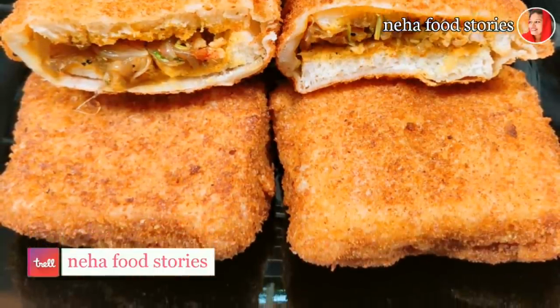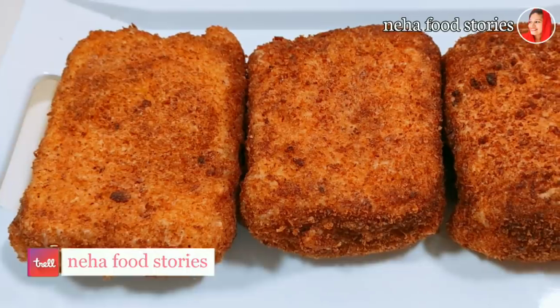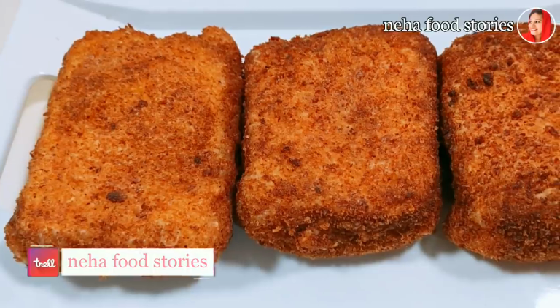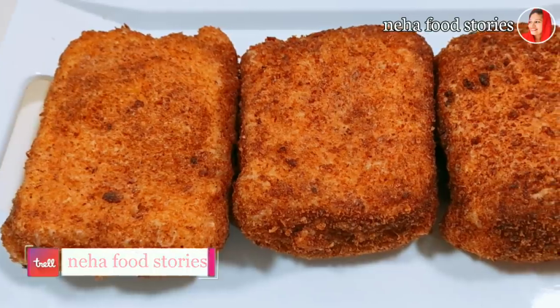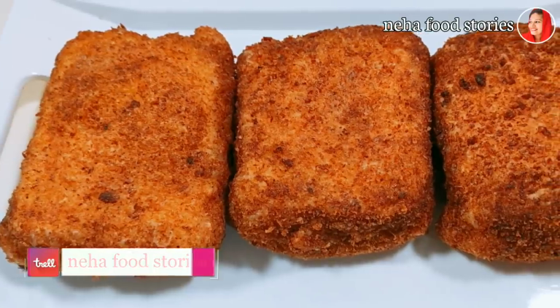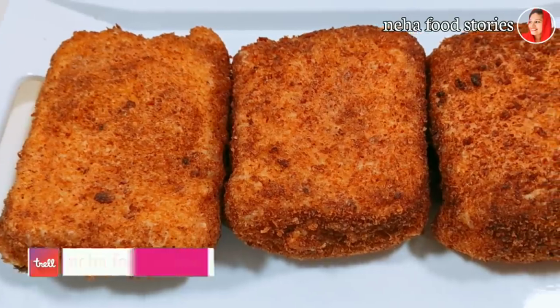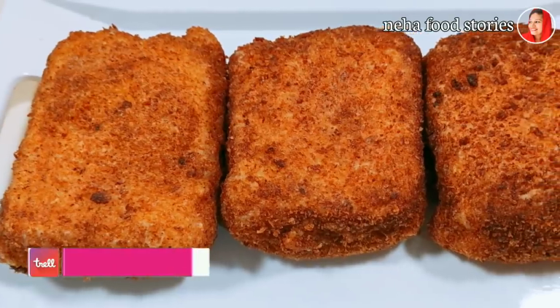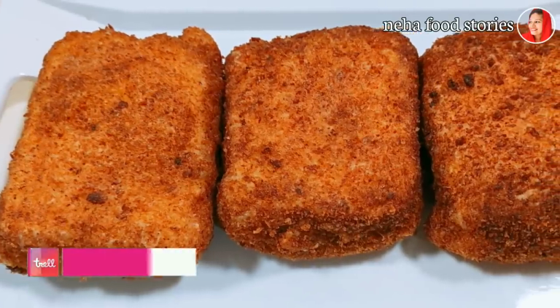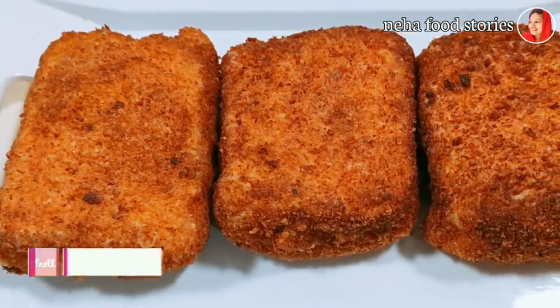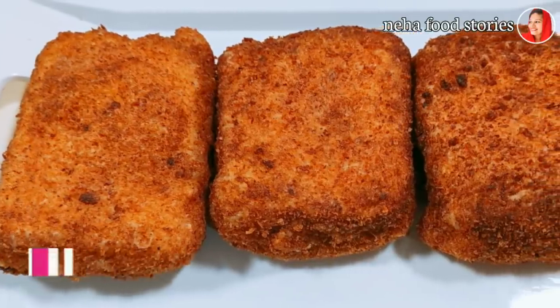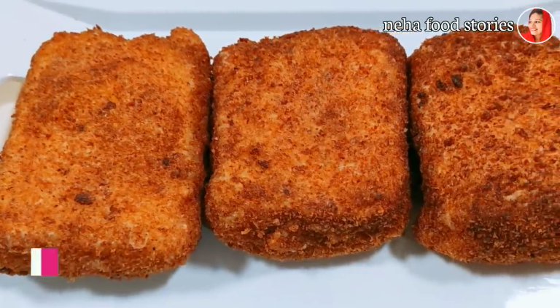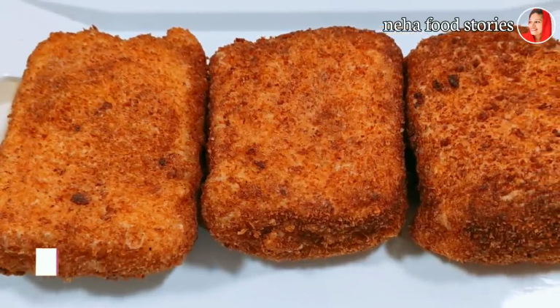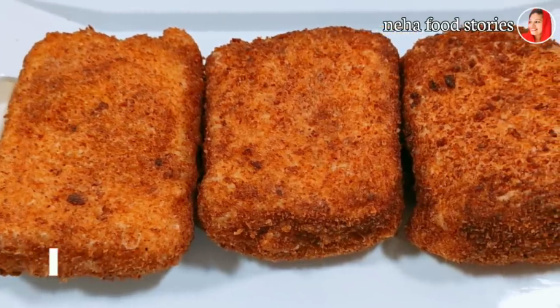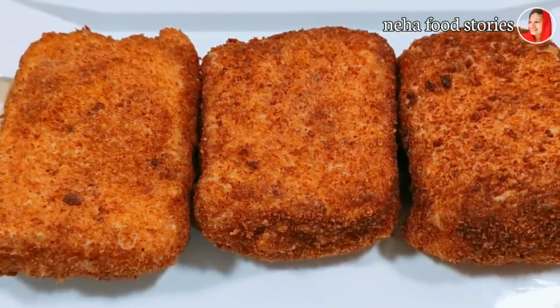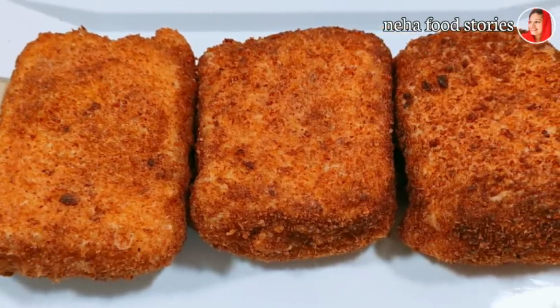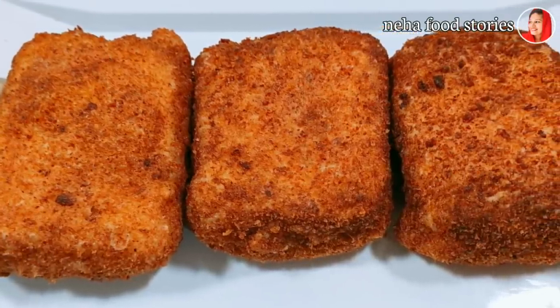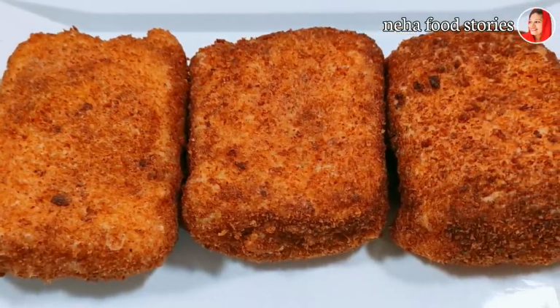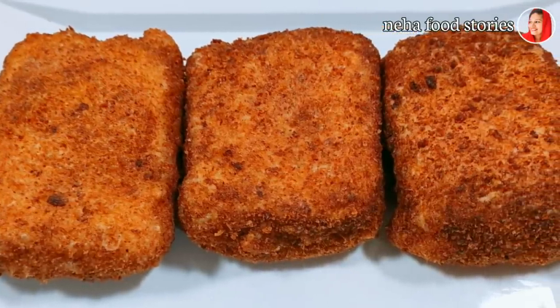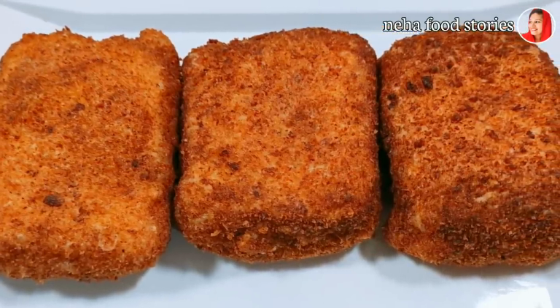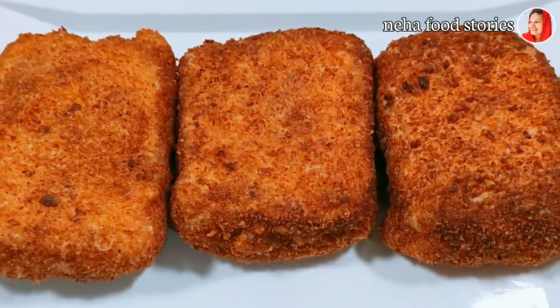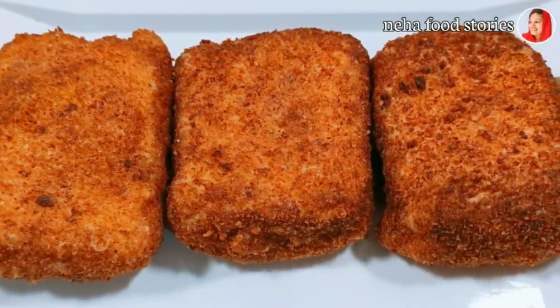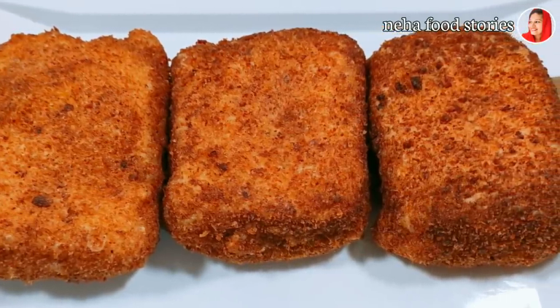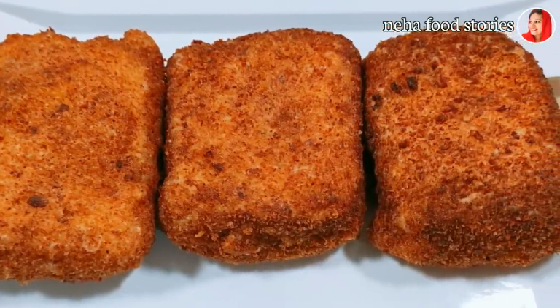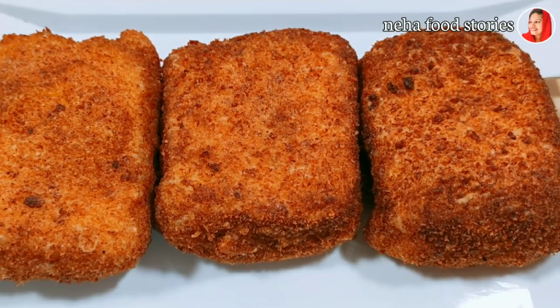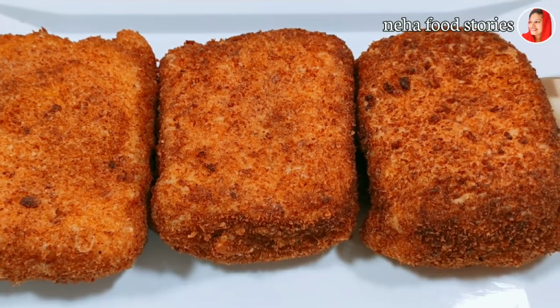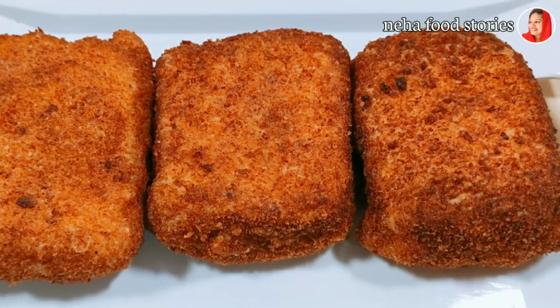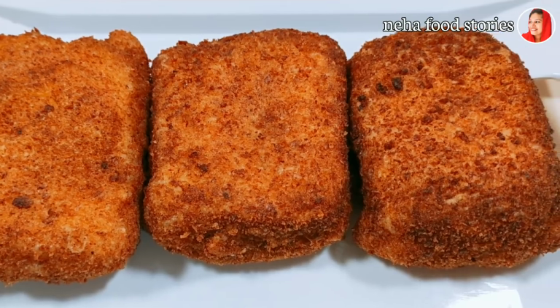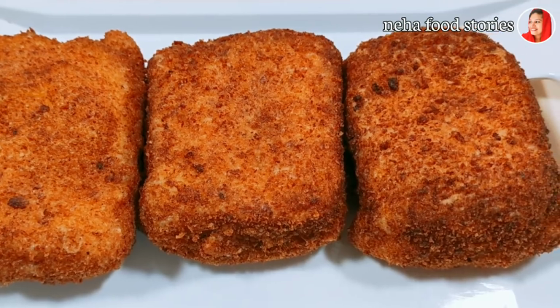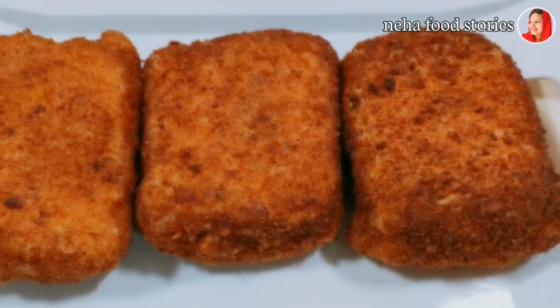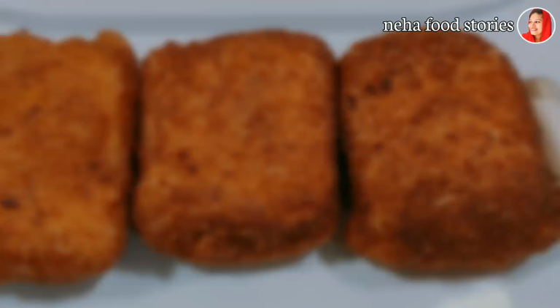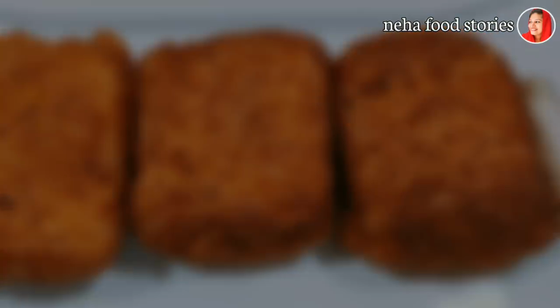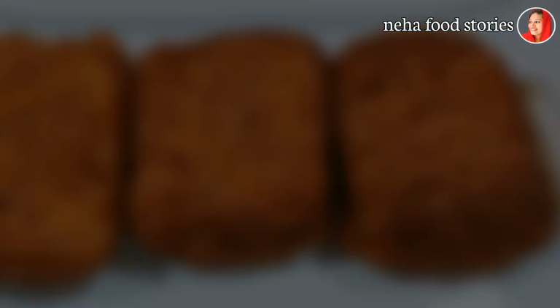If you want to eat chicken and vegetables, you can also eat beef and vegetables.